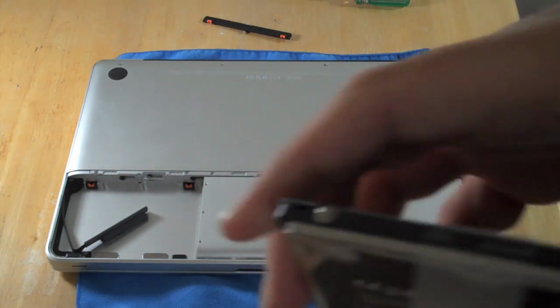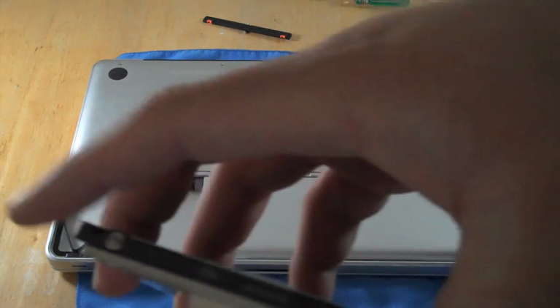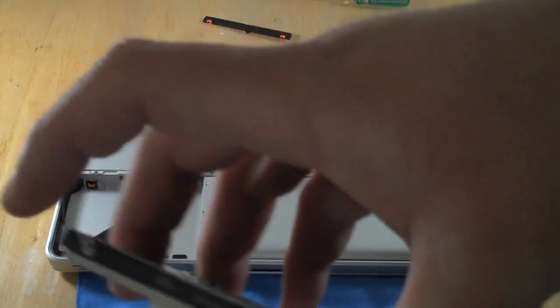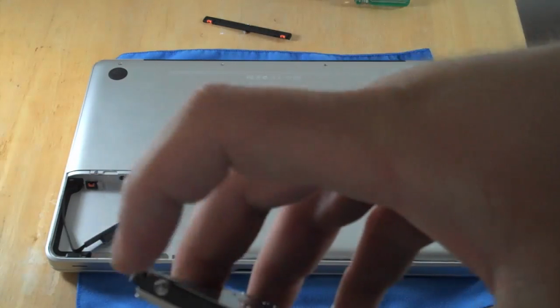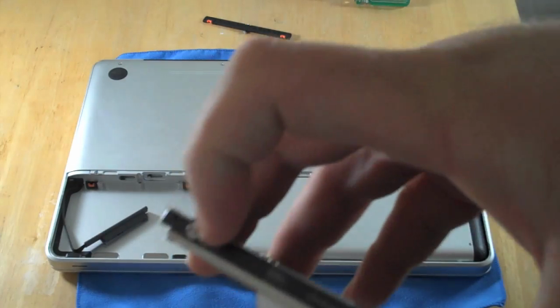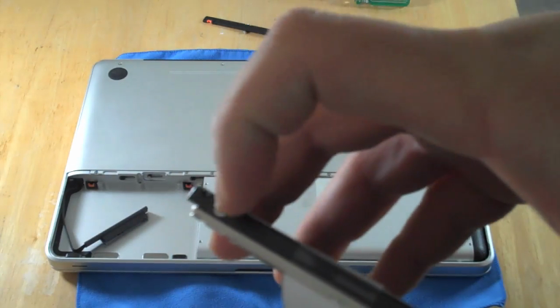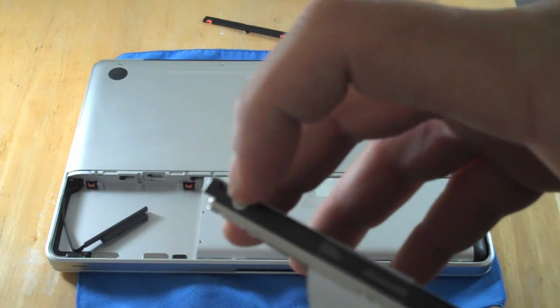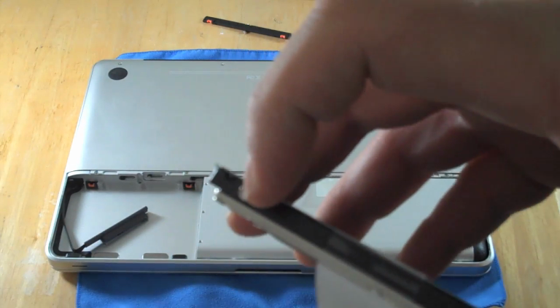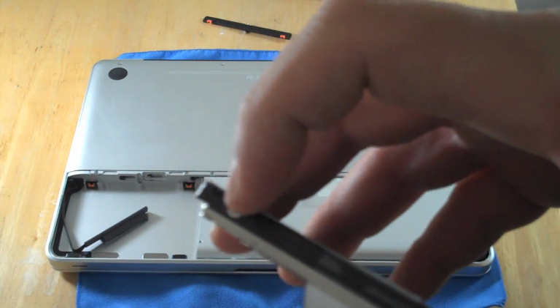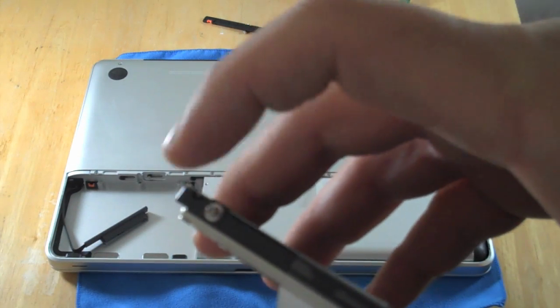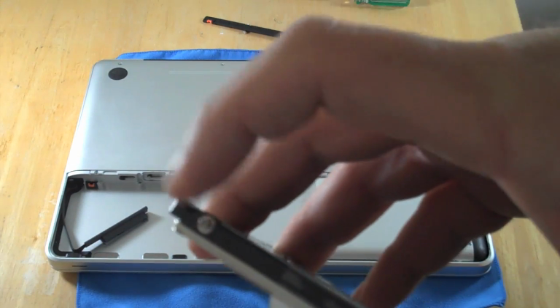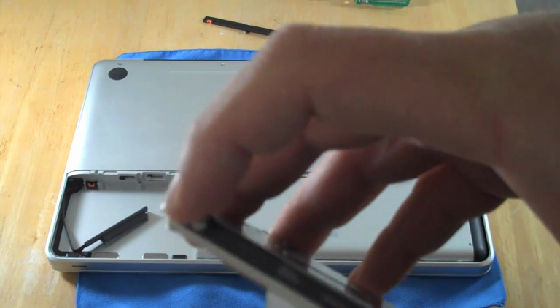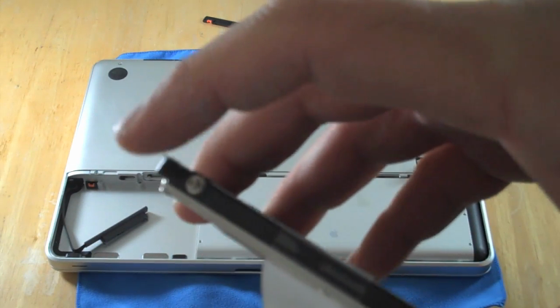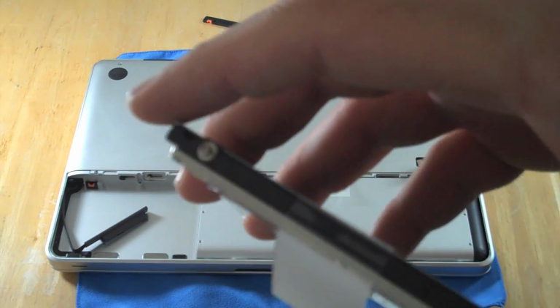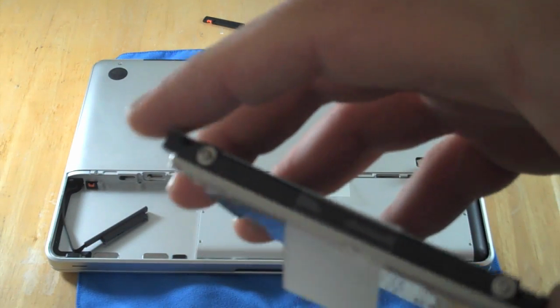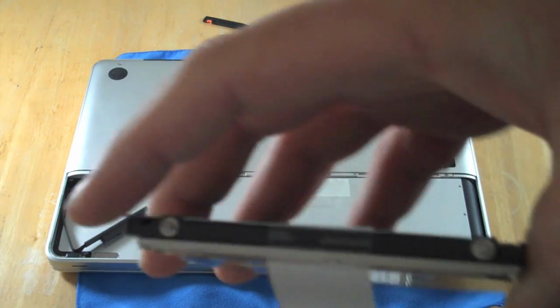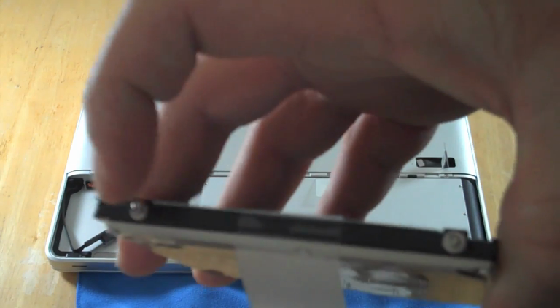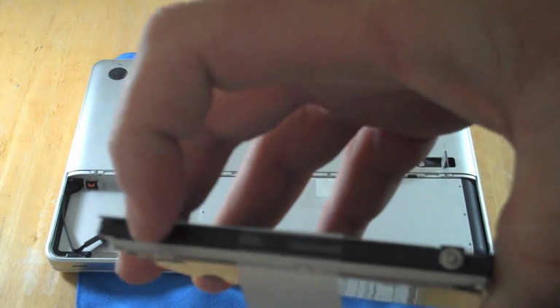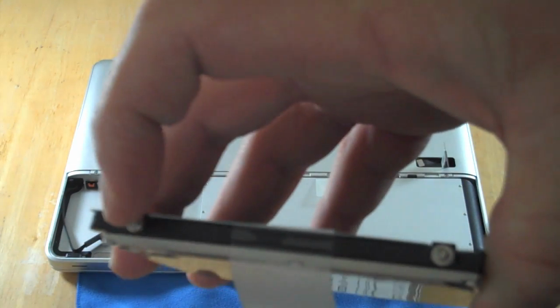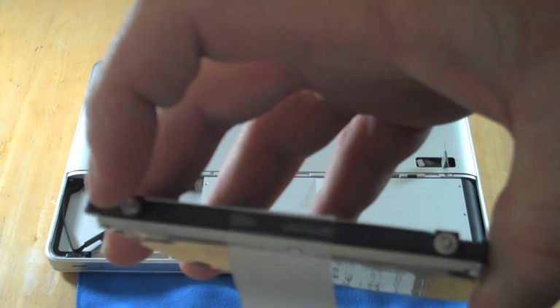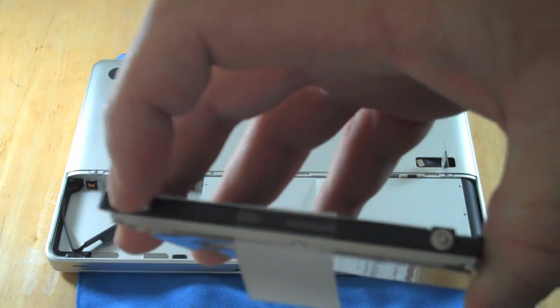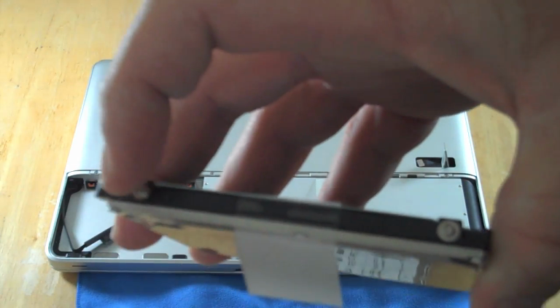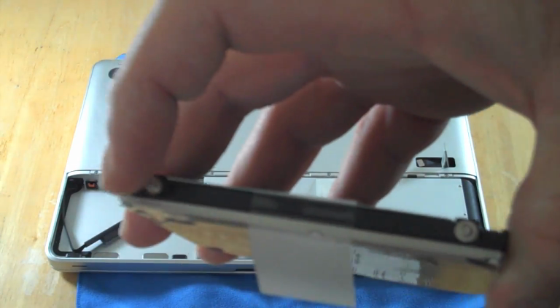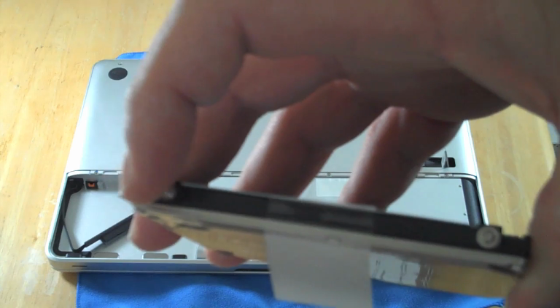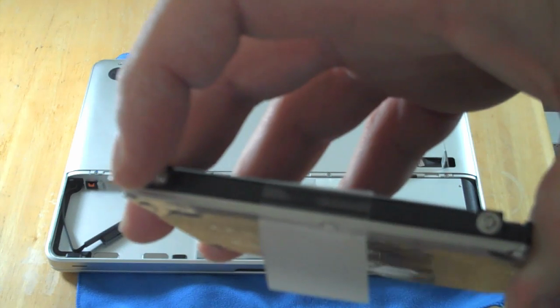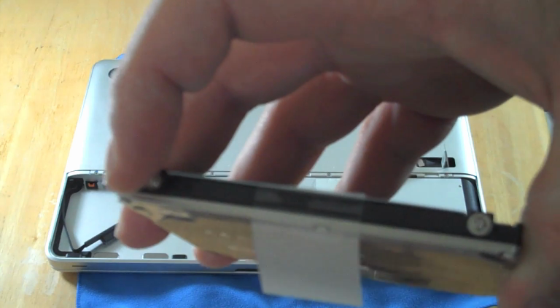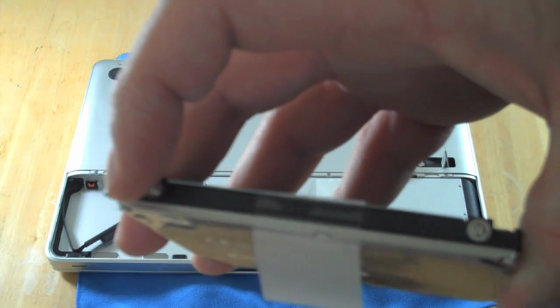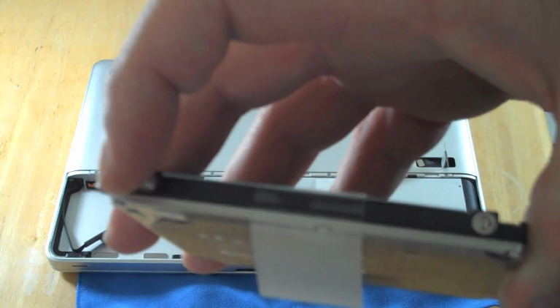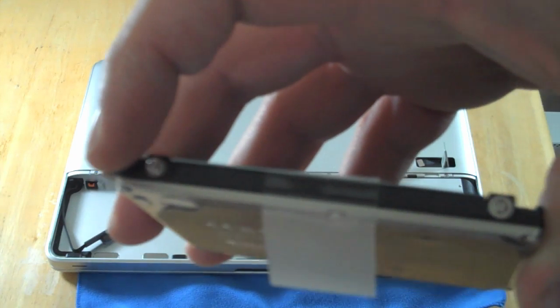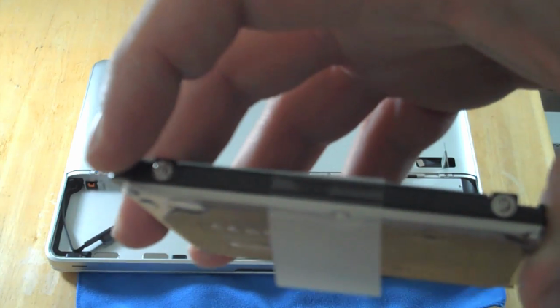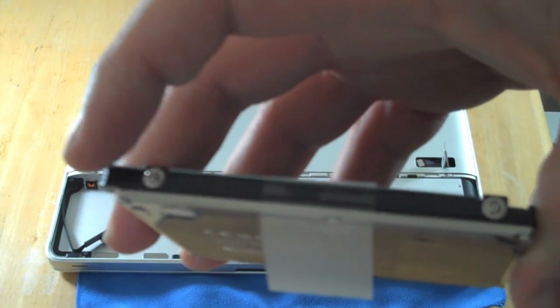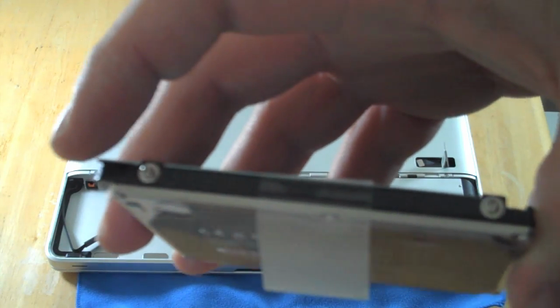They're actually torx screws, so I'm going to have to go get my other bits to do this. I'll be right back.